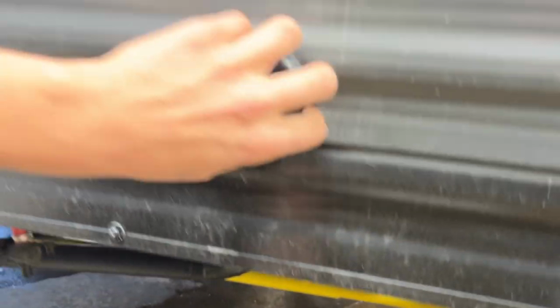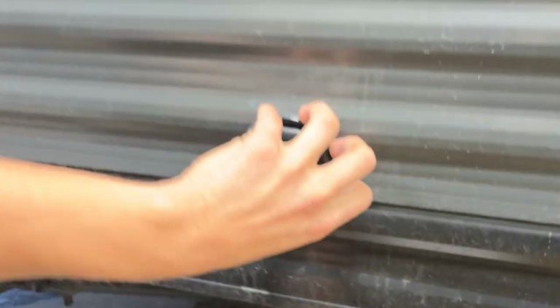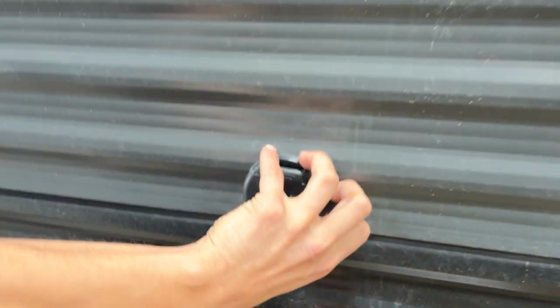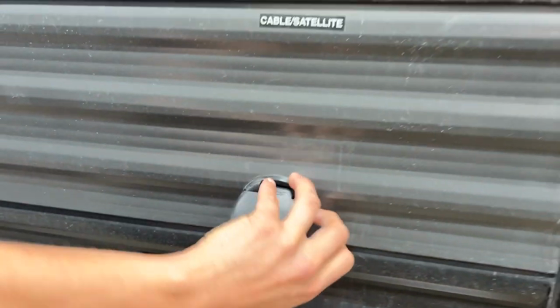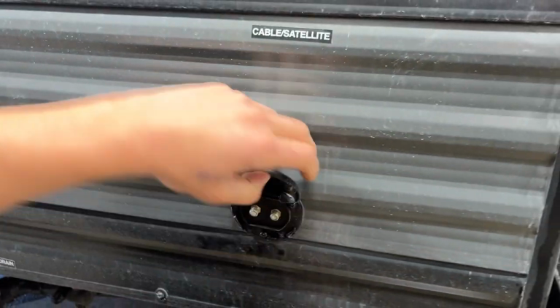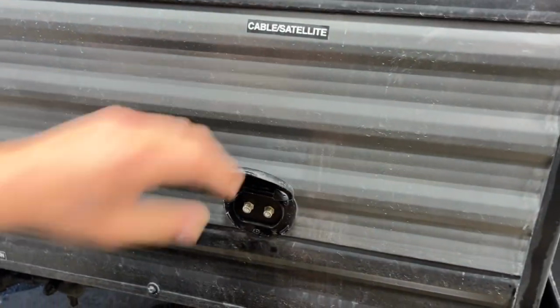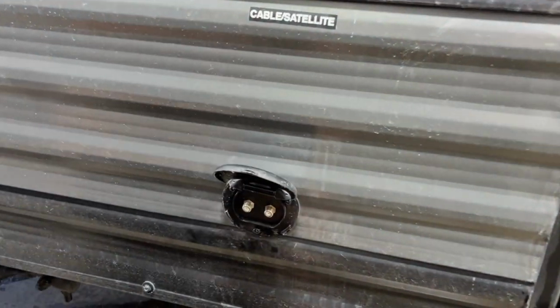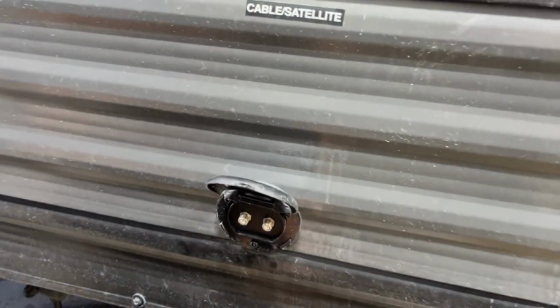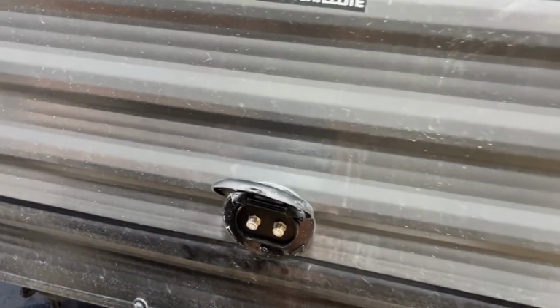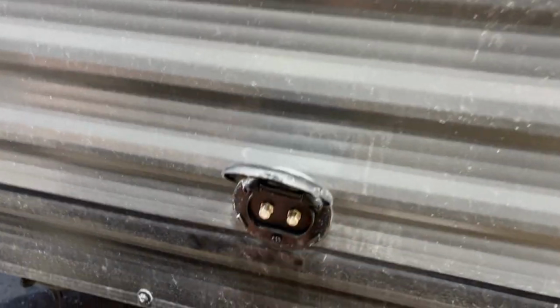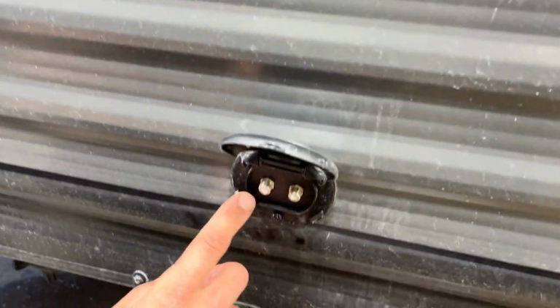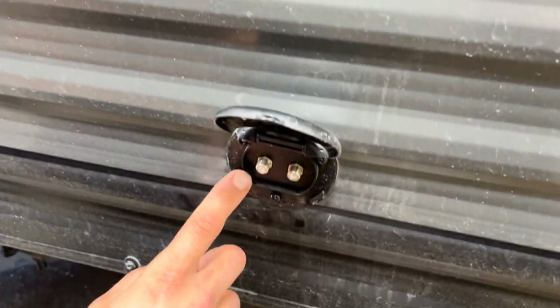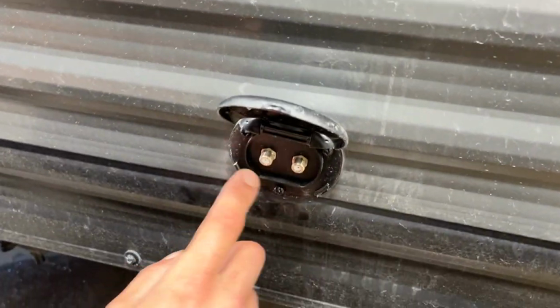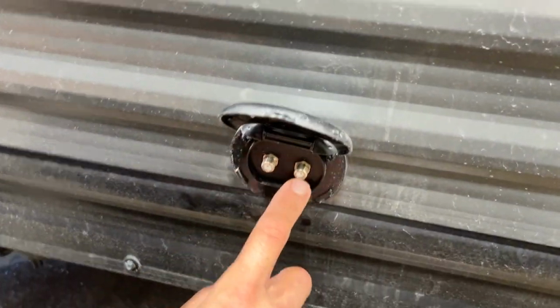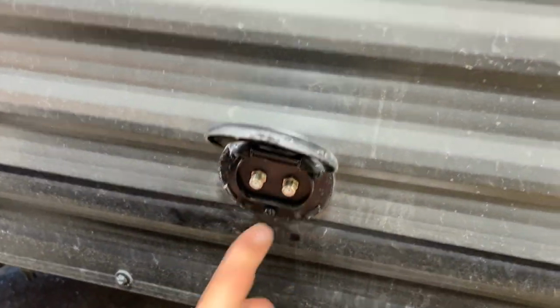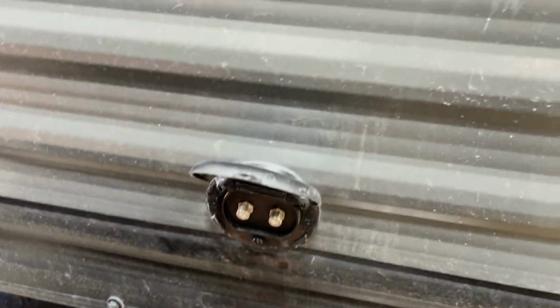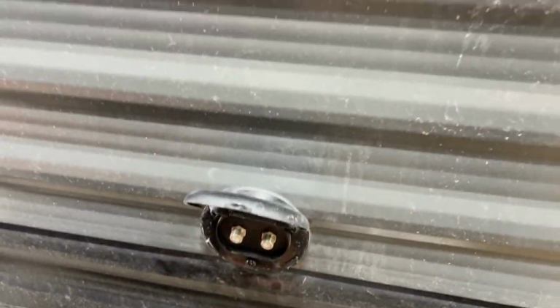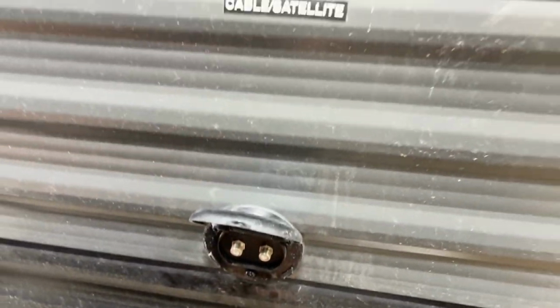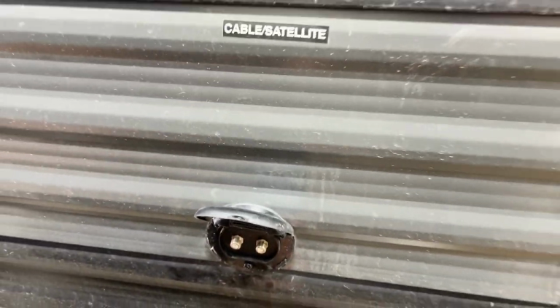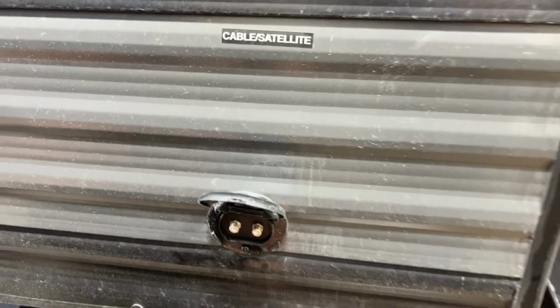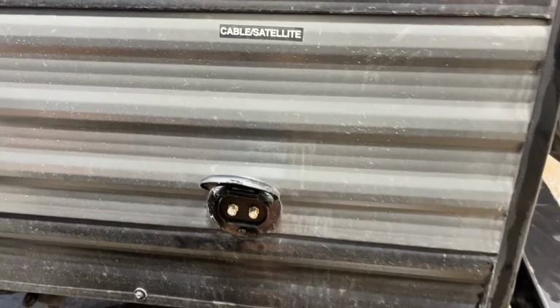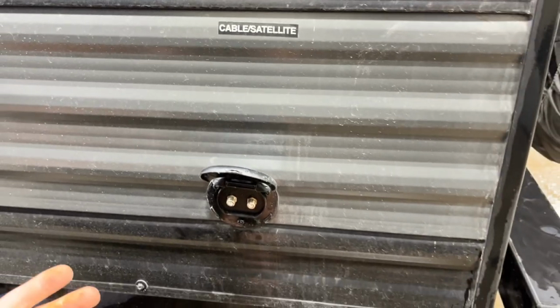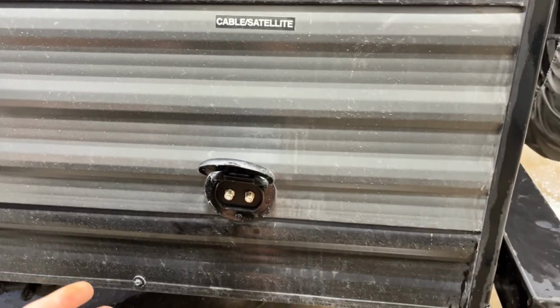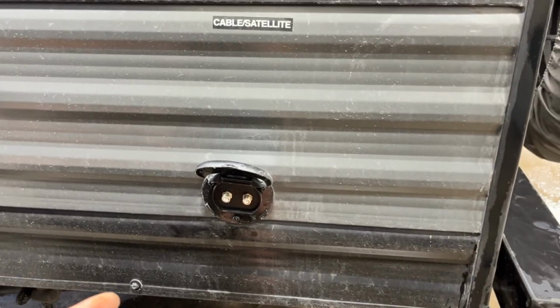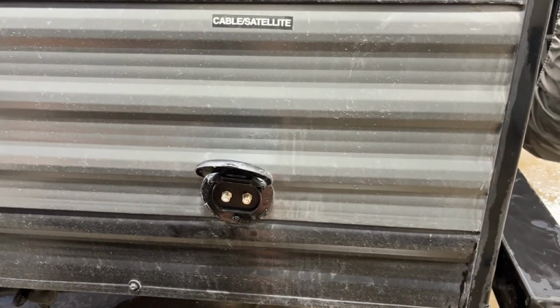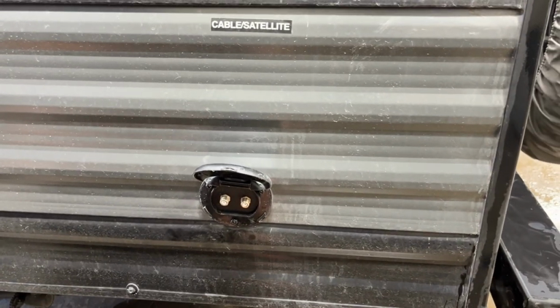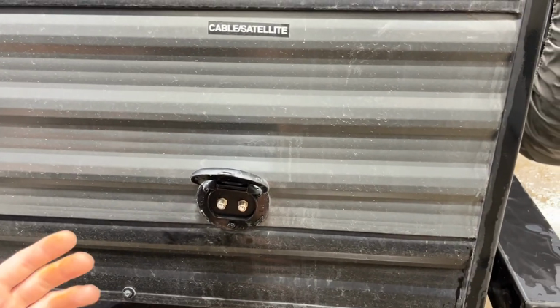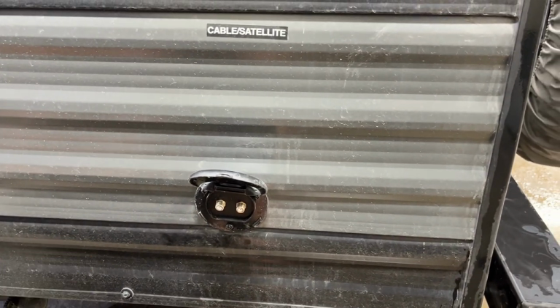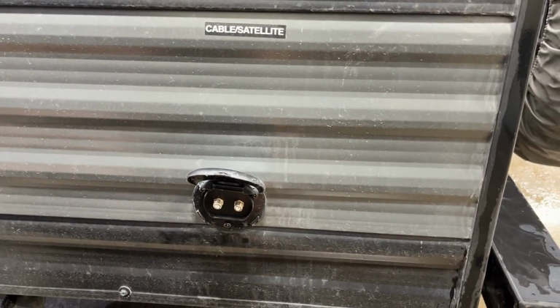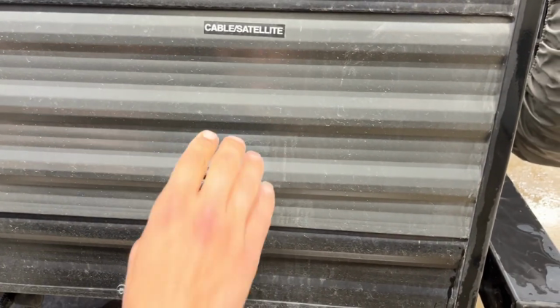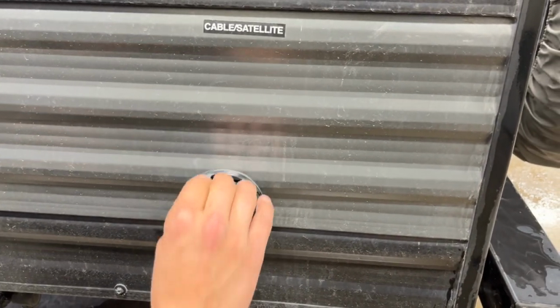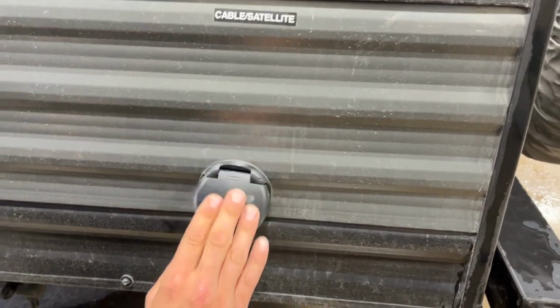Straight up from there you've got a cable and satellite inlet — cable on the left, satellite on the right. A coax cable will just plug into the respective port and fire up at your TV location.